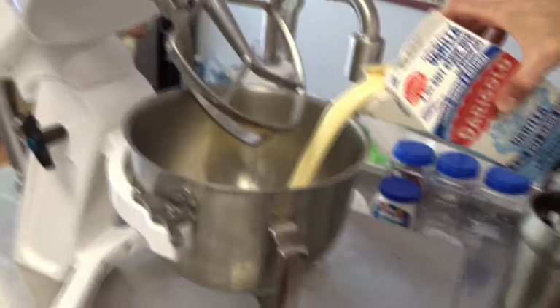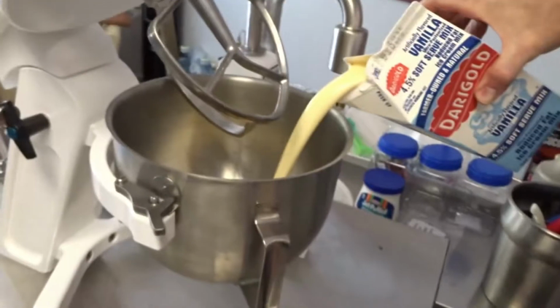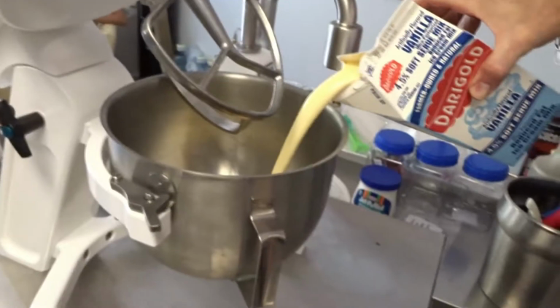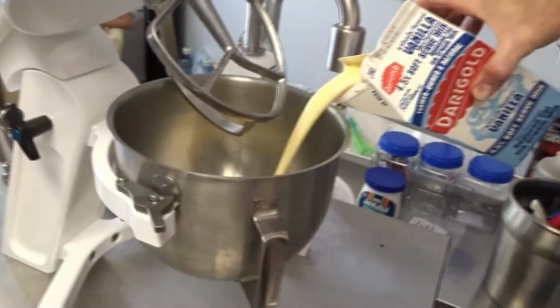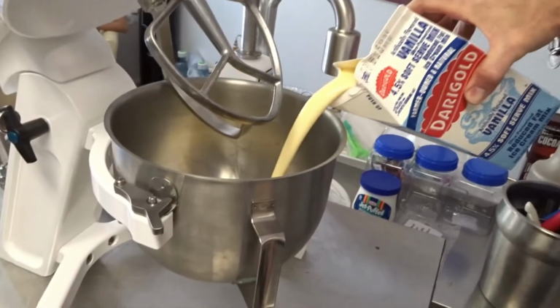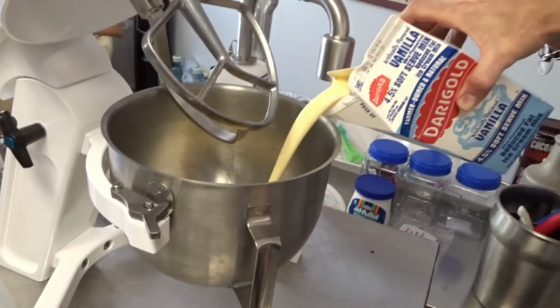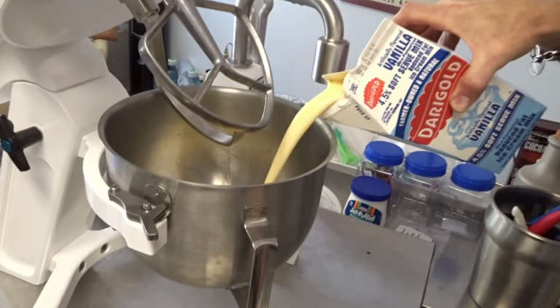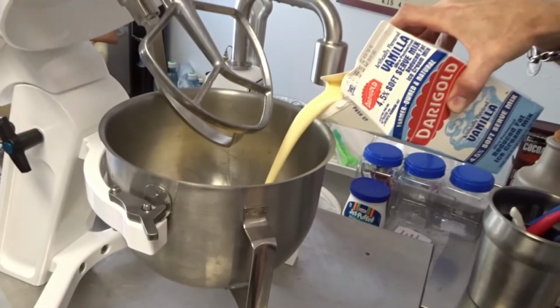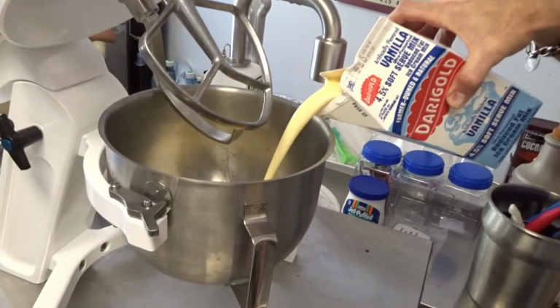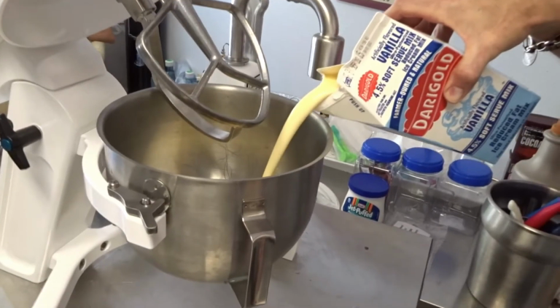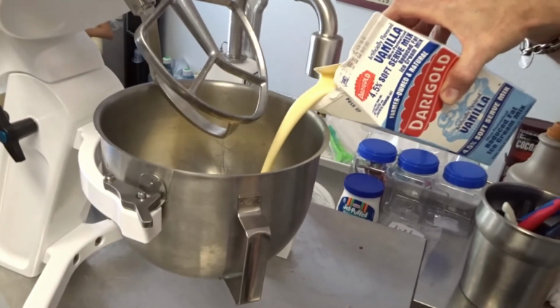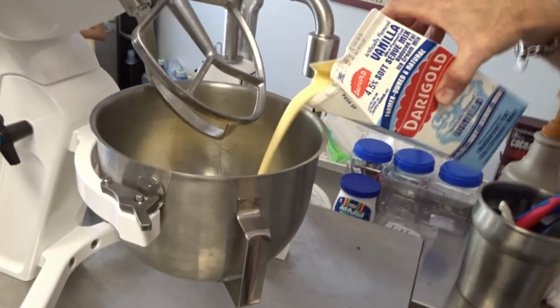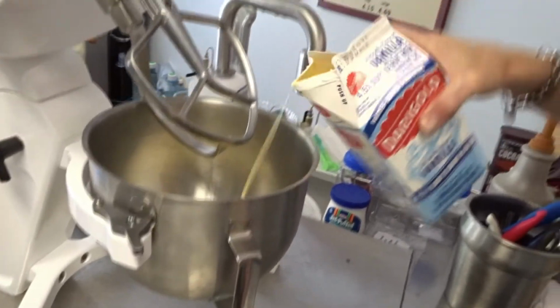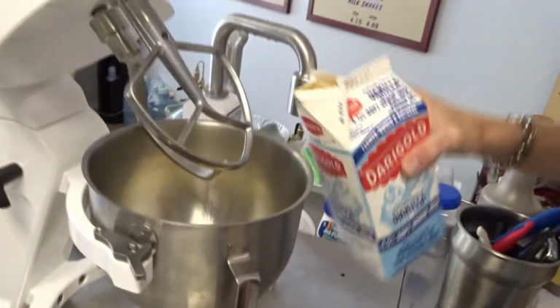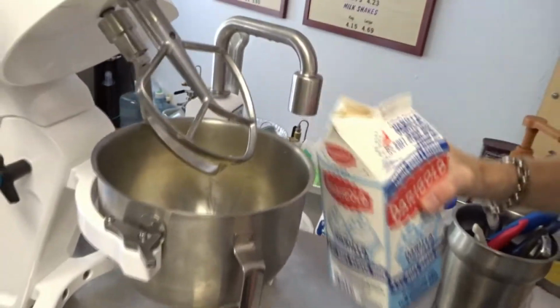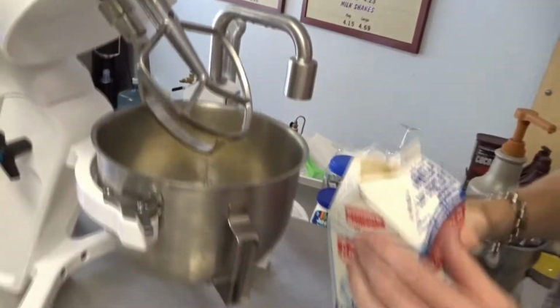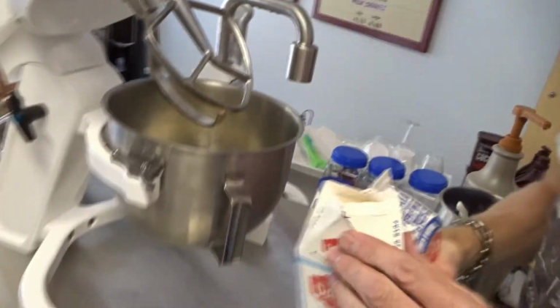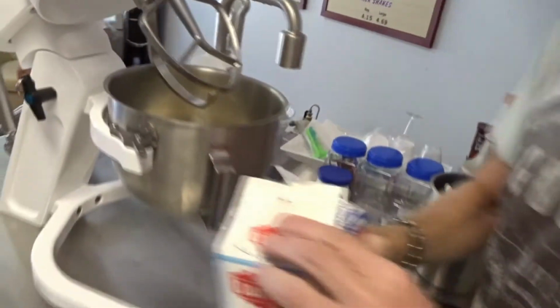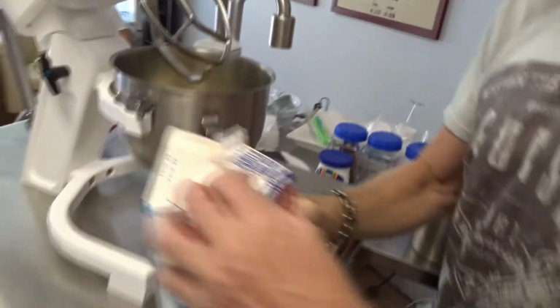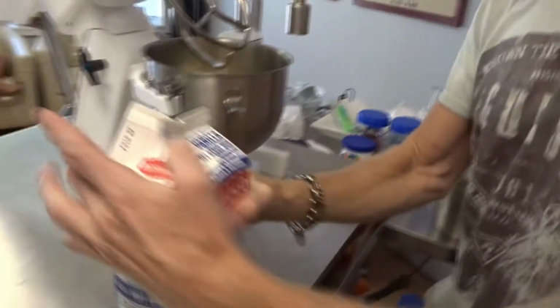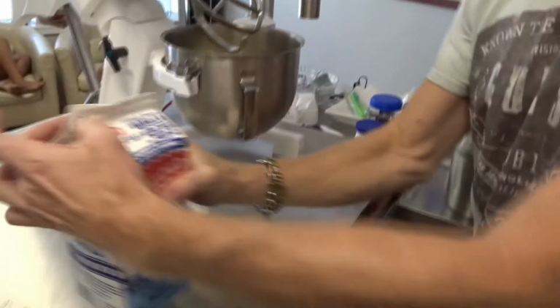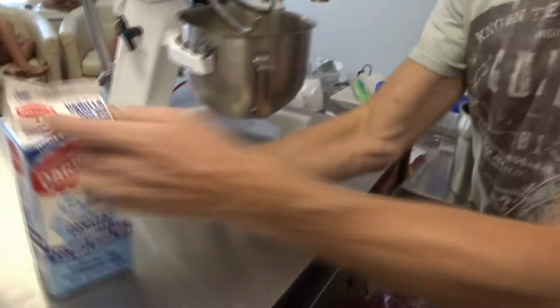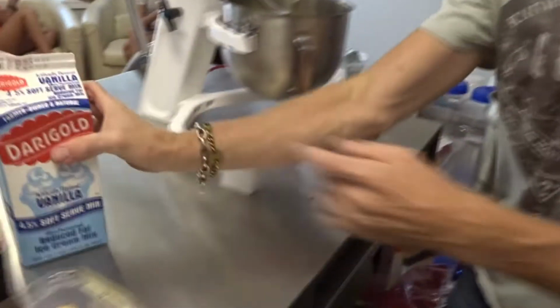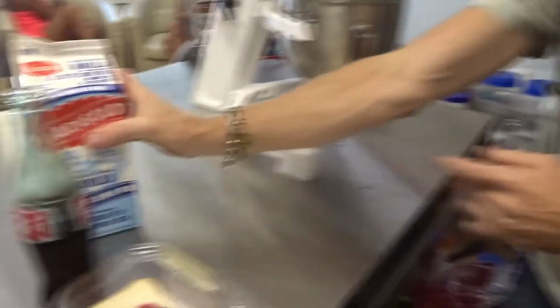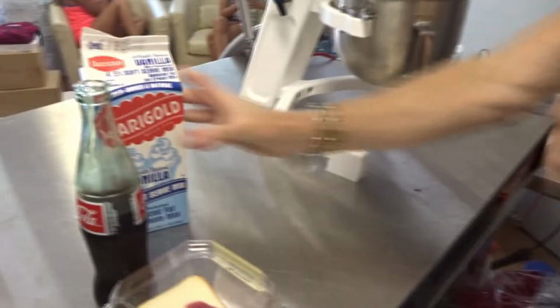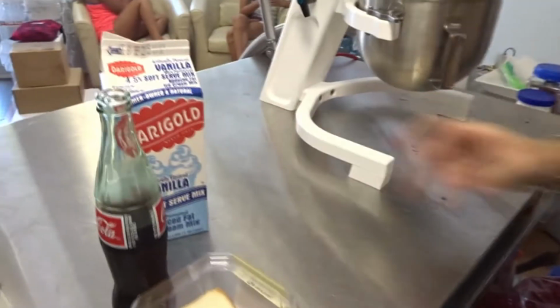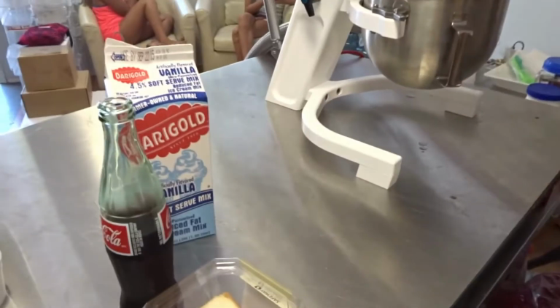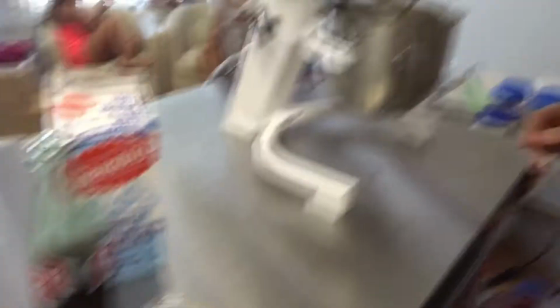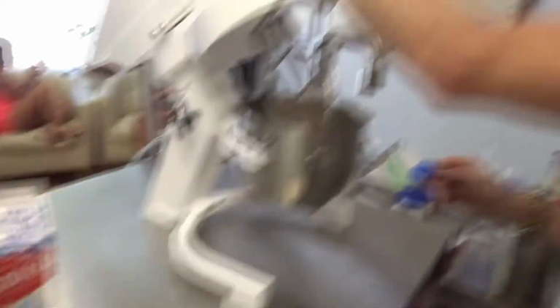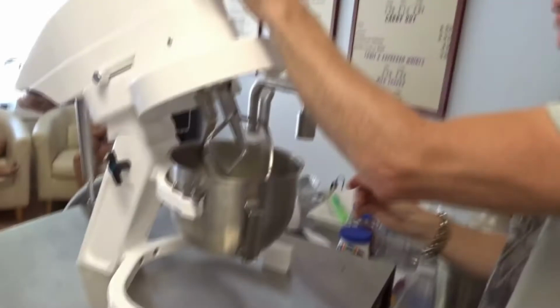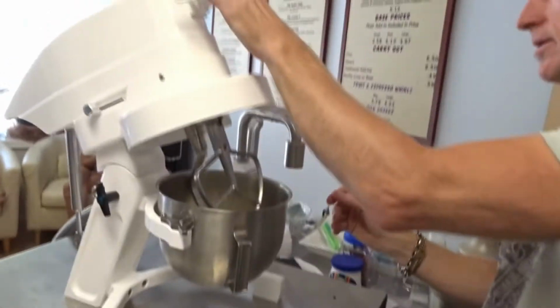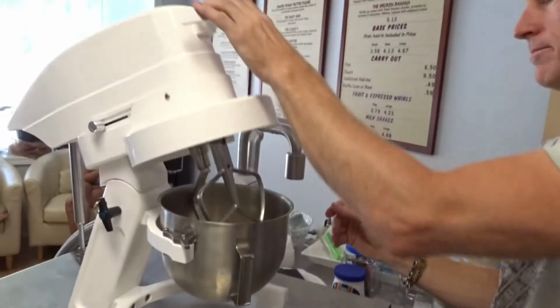I'll probably have to chill the line. So that's just the vanilla going into the bowl? Yeah, so we'll freeze that up.